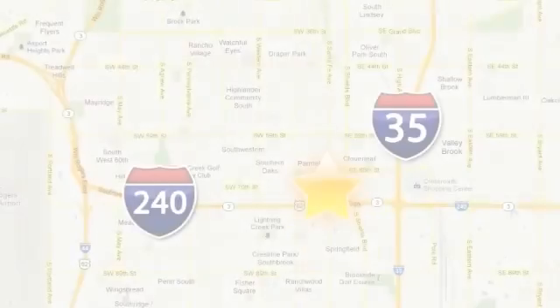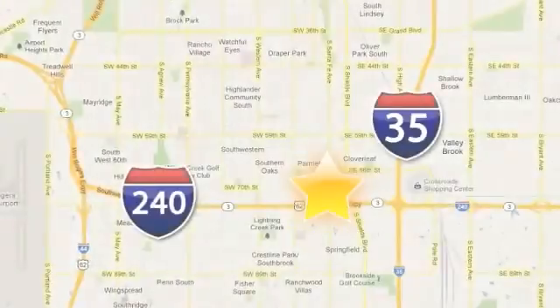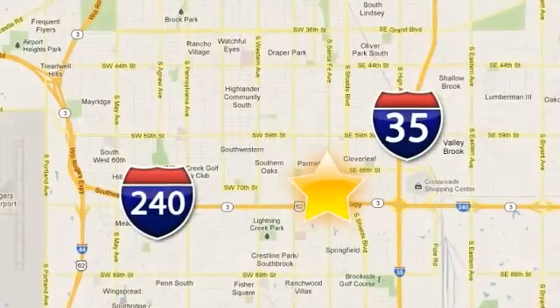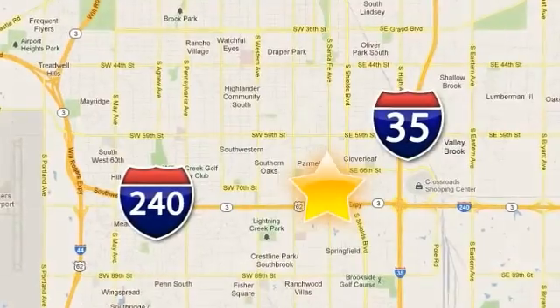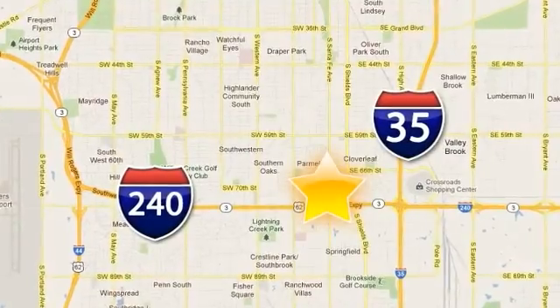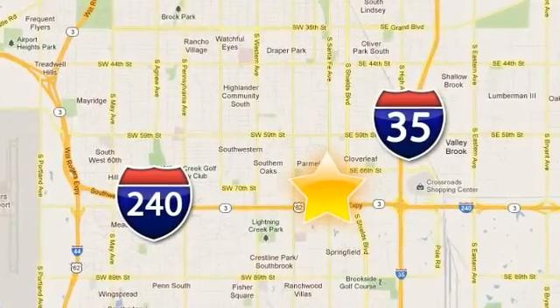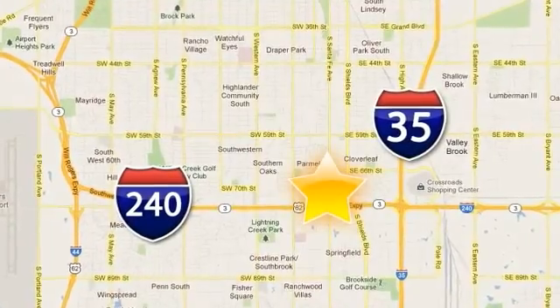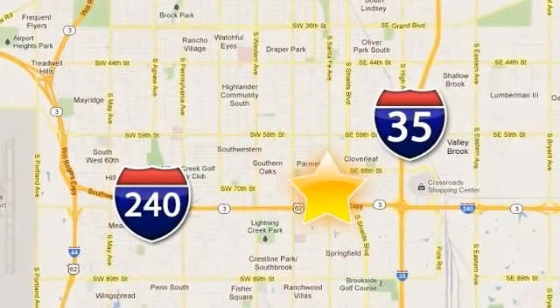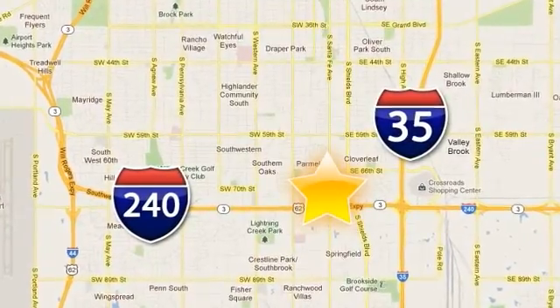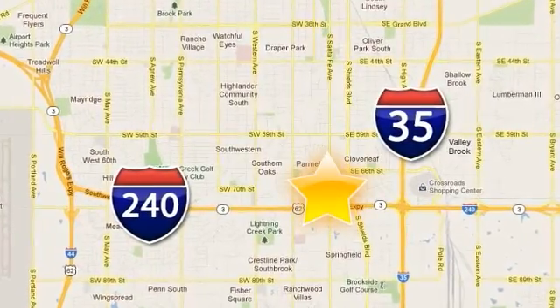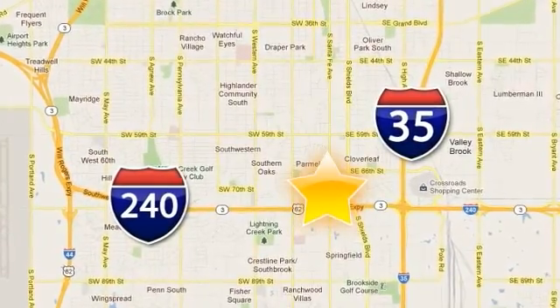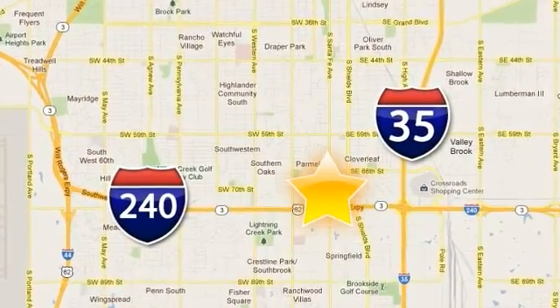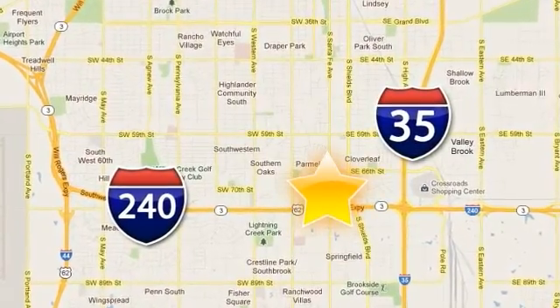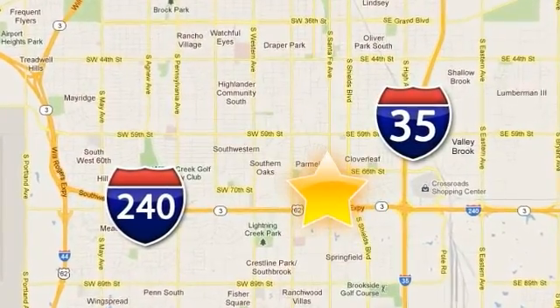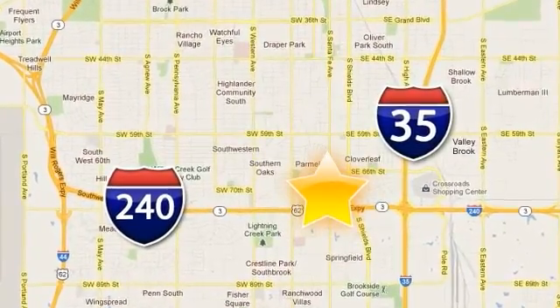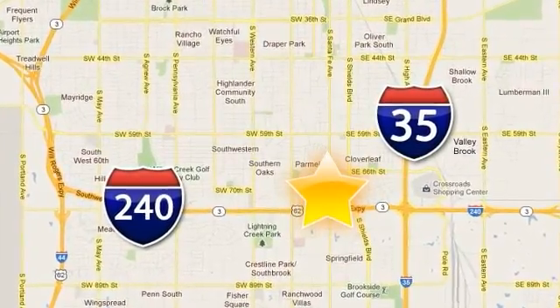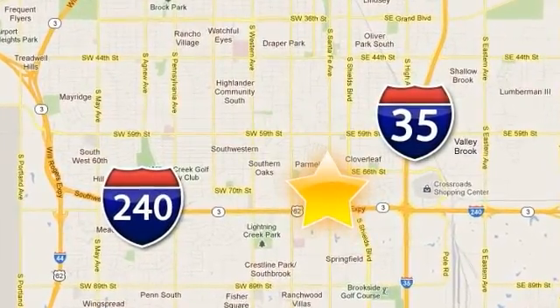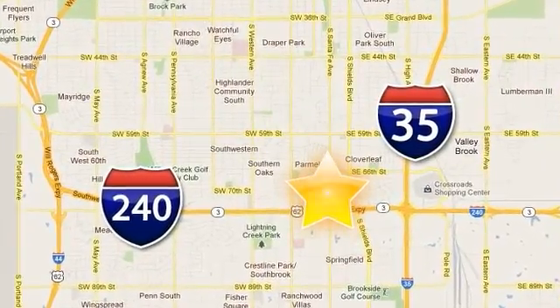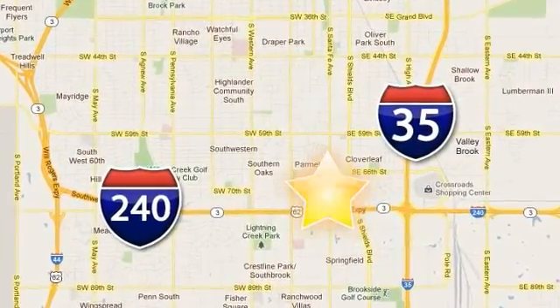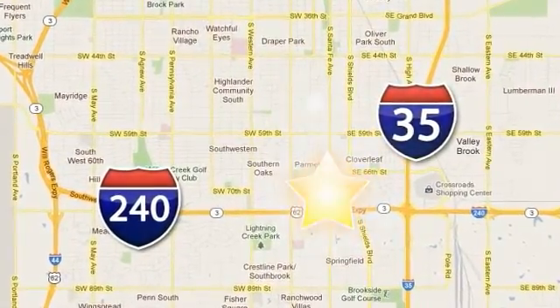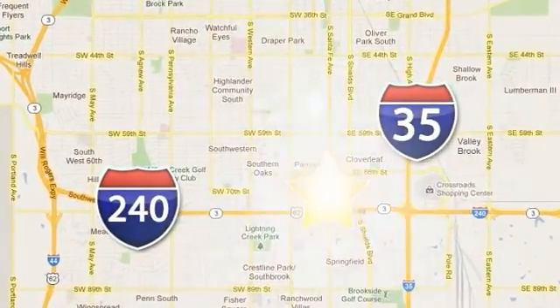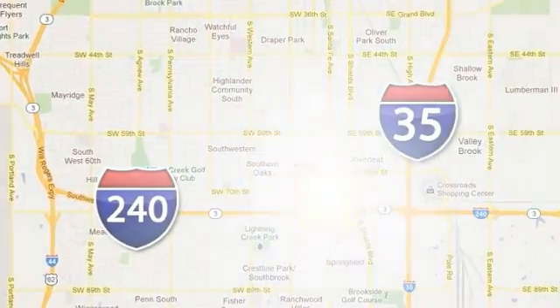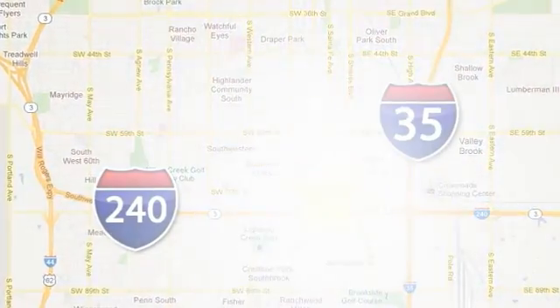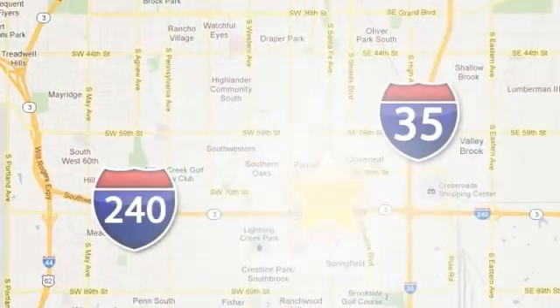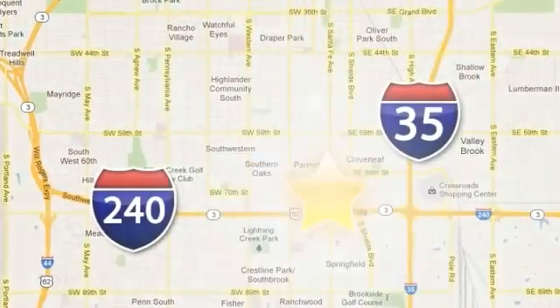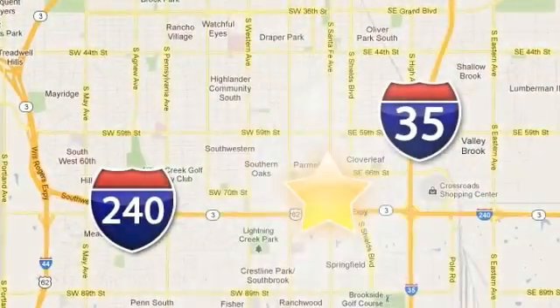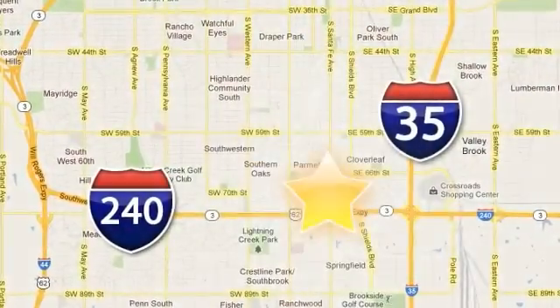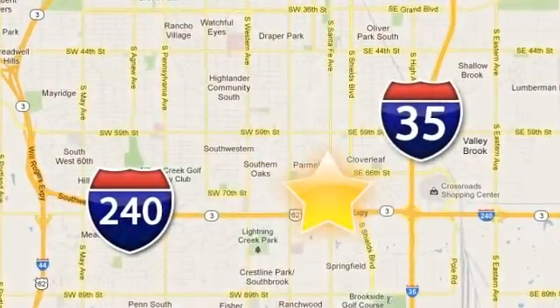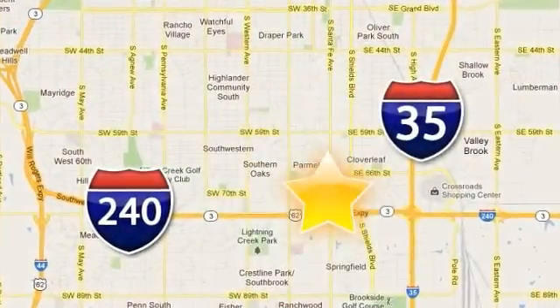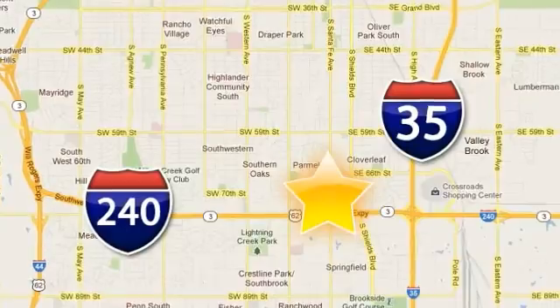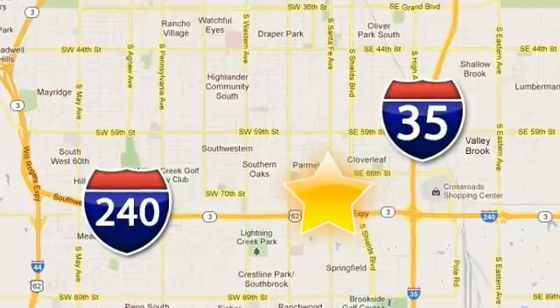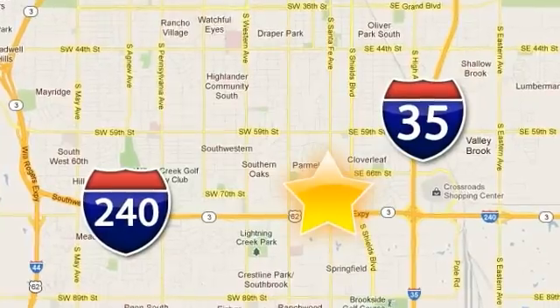Fowler Dodge is conveniently located at 55 West I-240 Service Road in Oklahoma City.